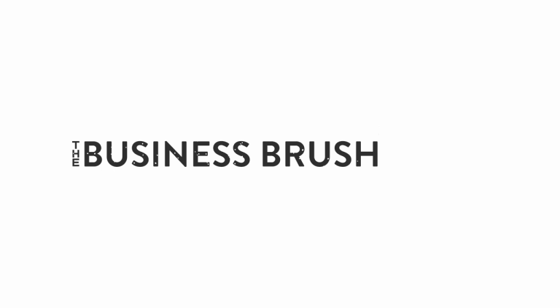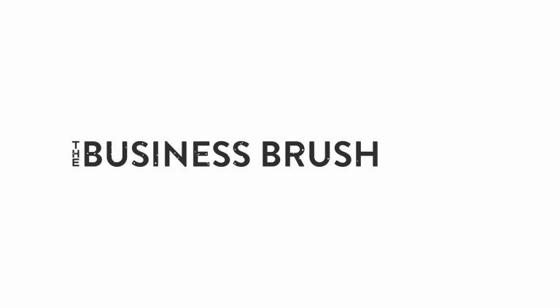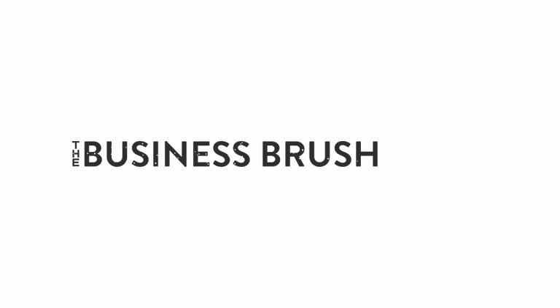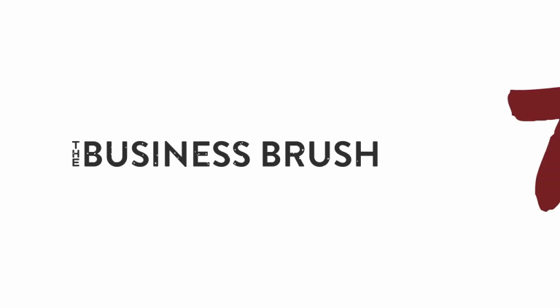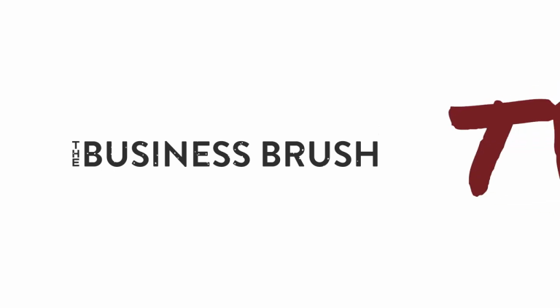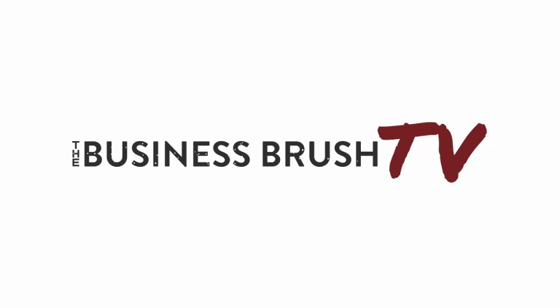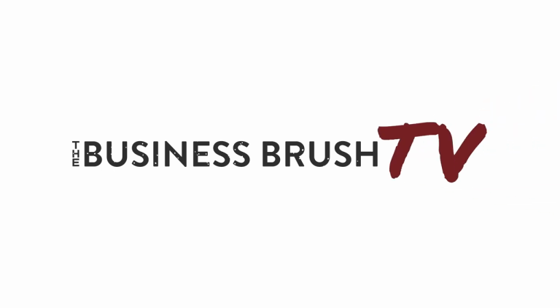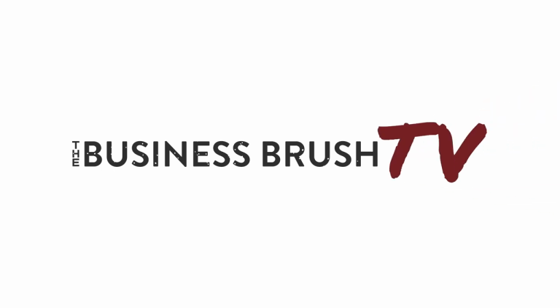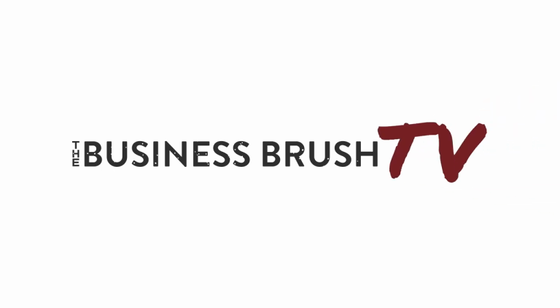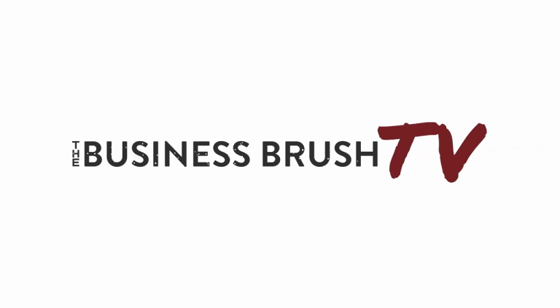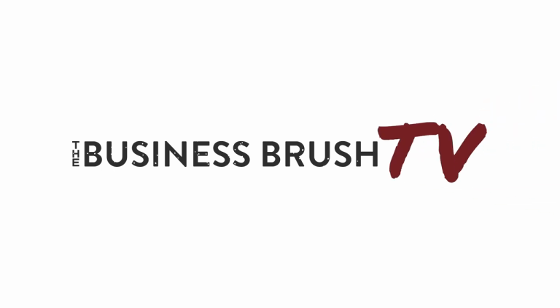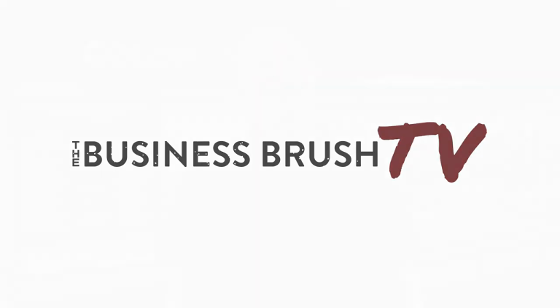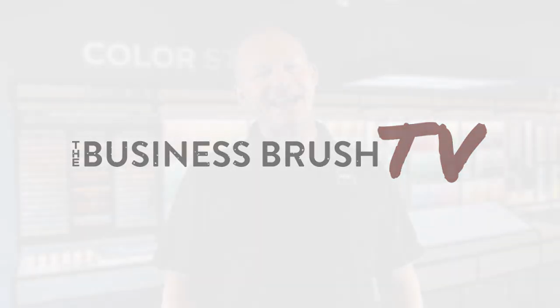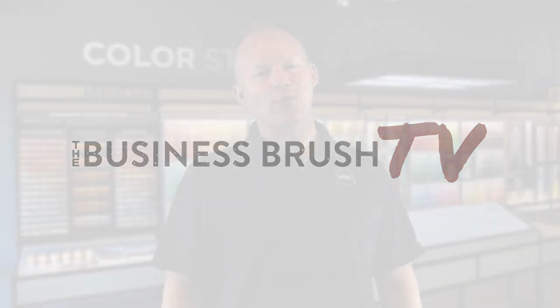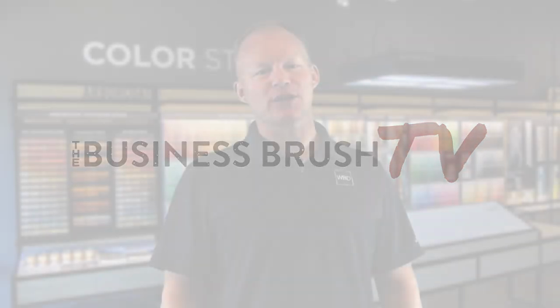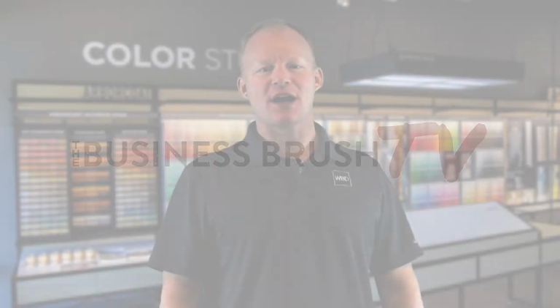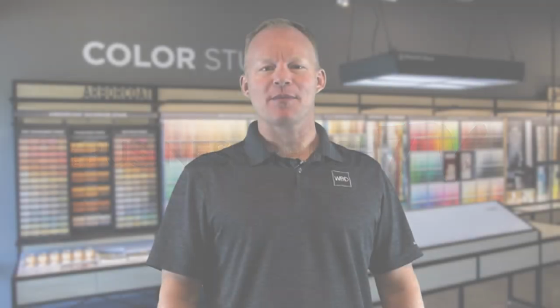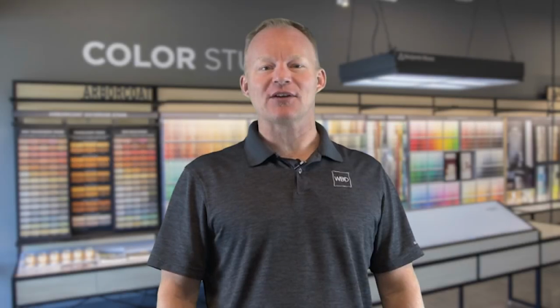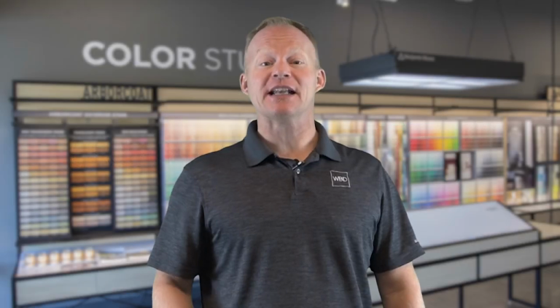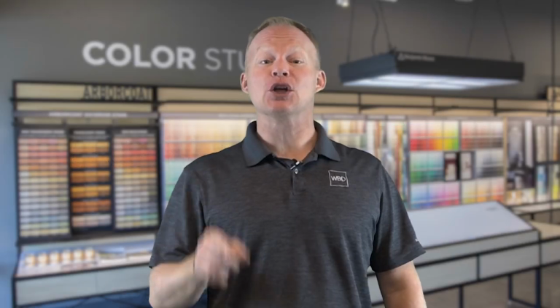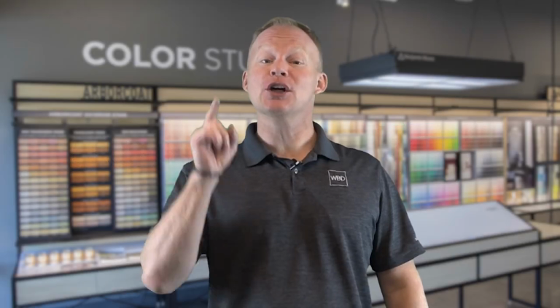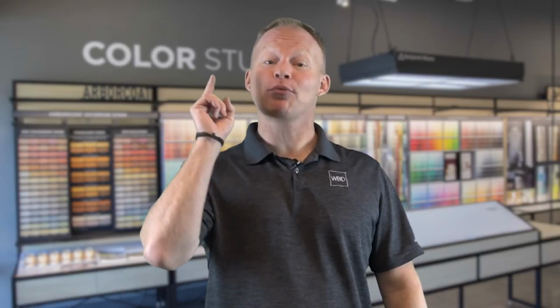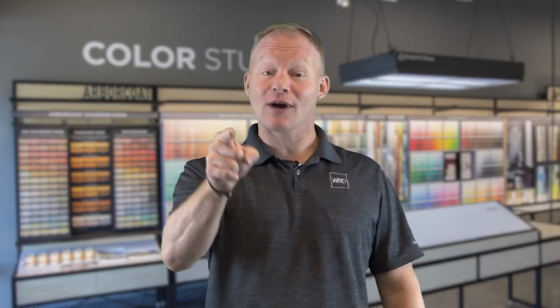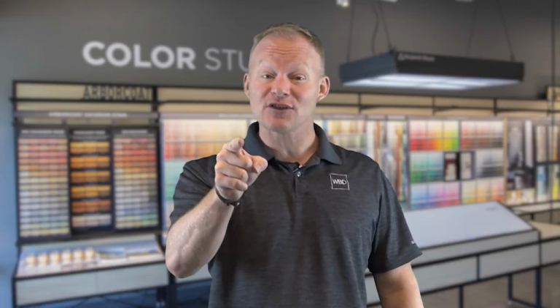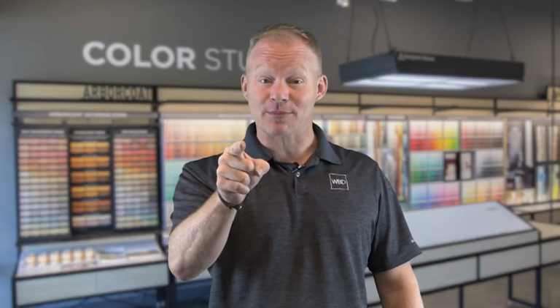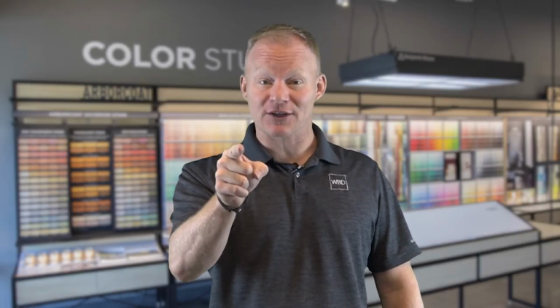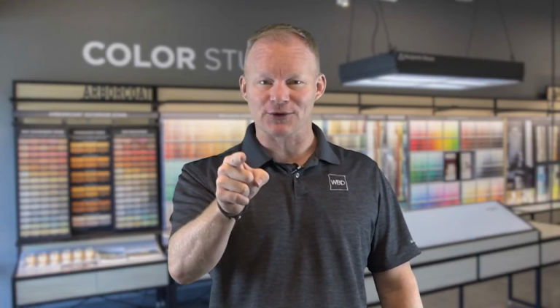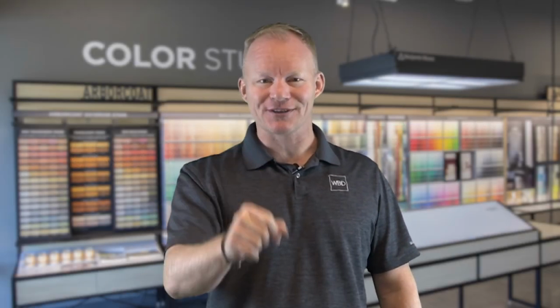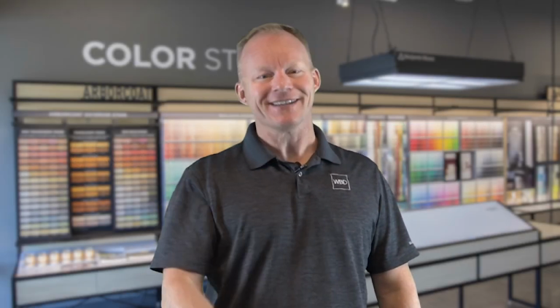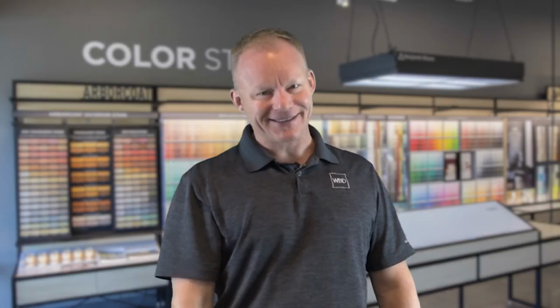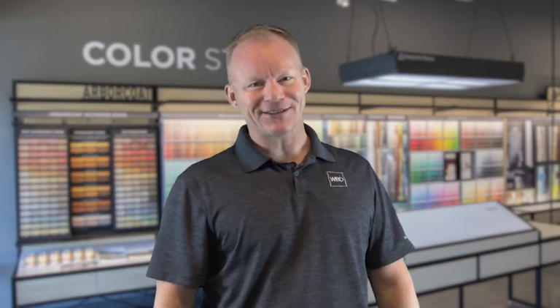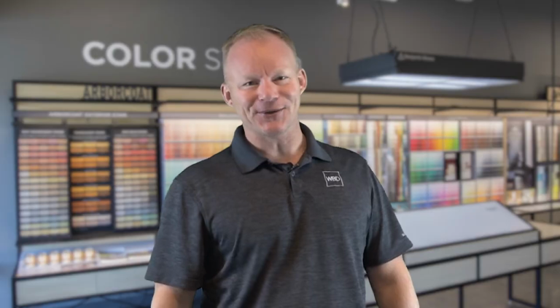Hey guys, I'm Nick May from The Business Brush. Today we're going to talk about getting good project pictures. Stay tuned.